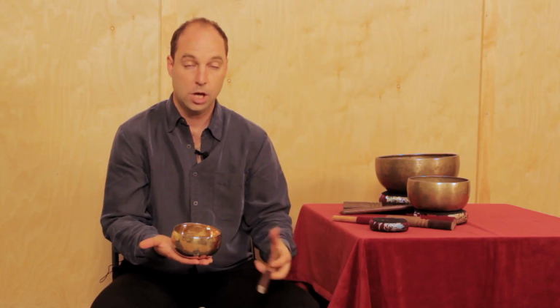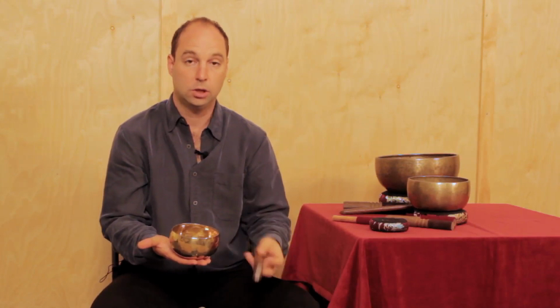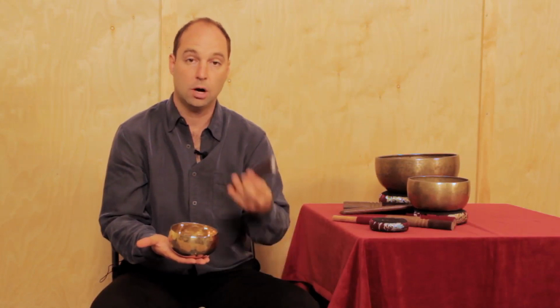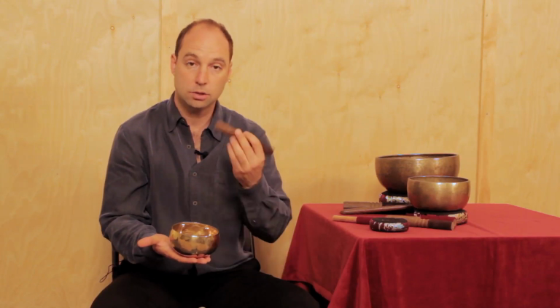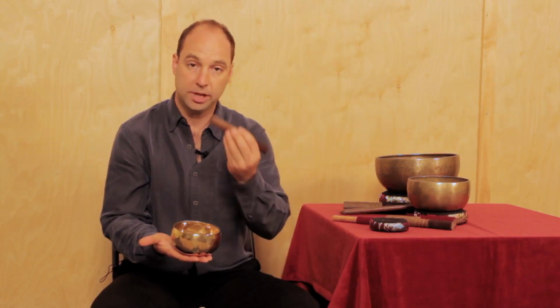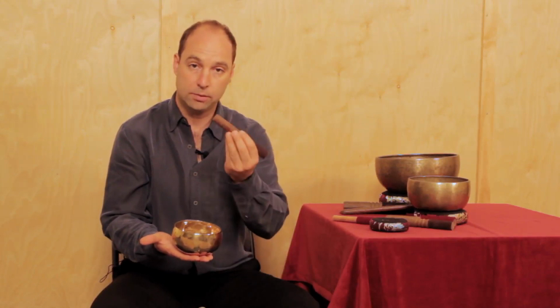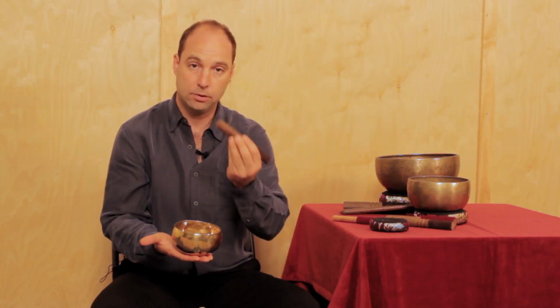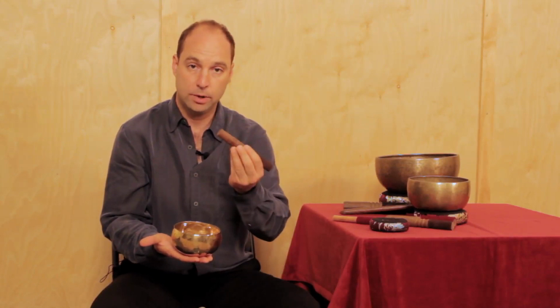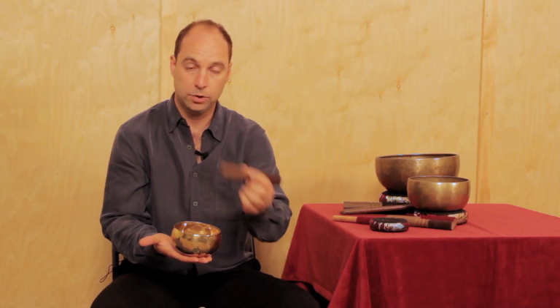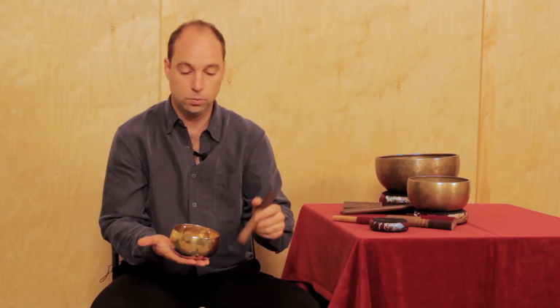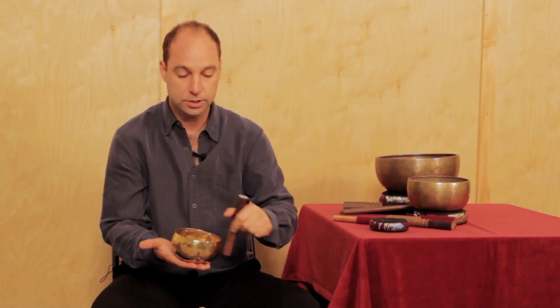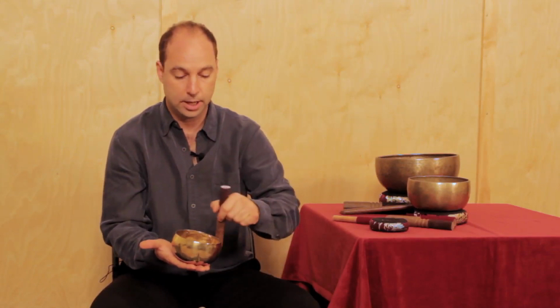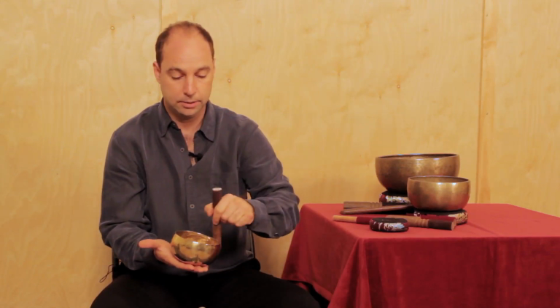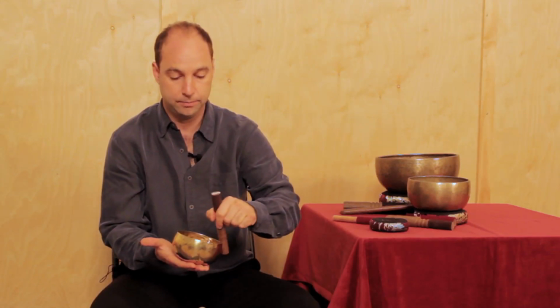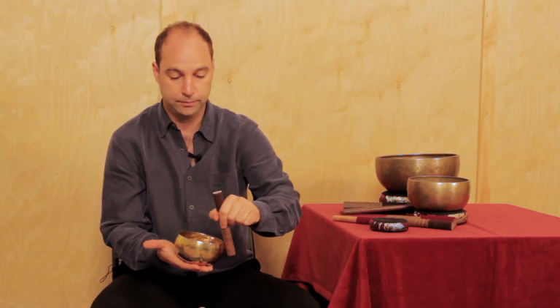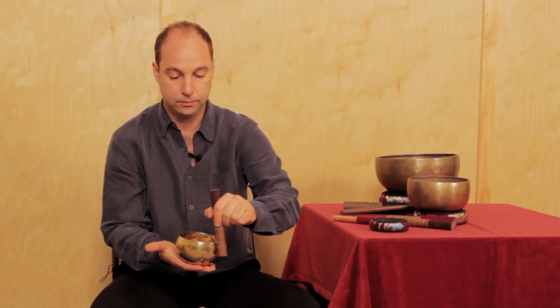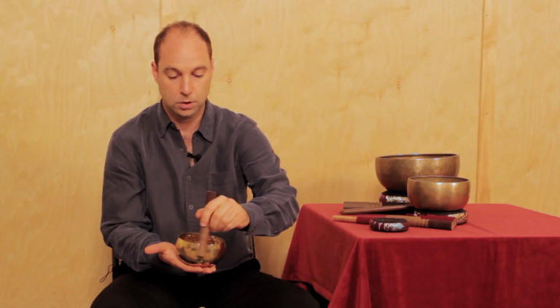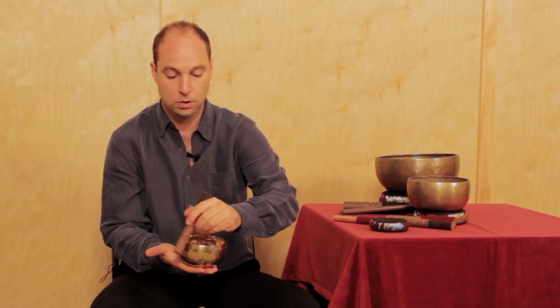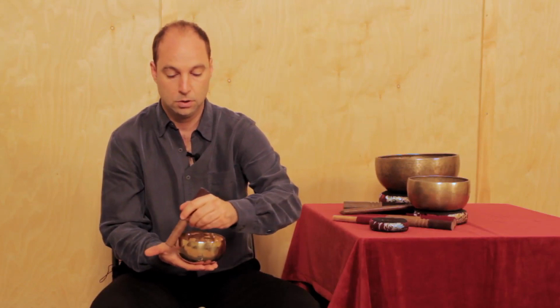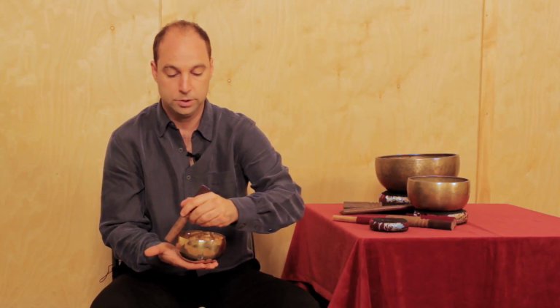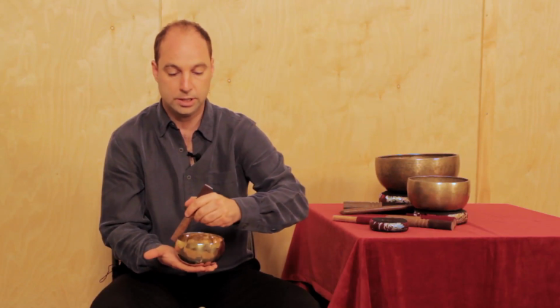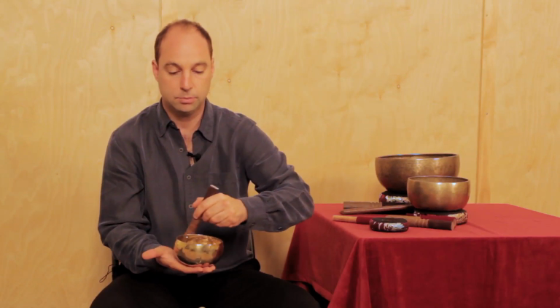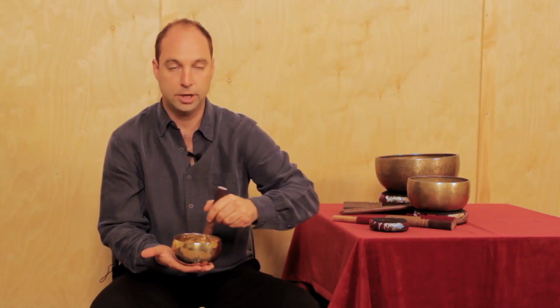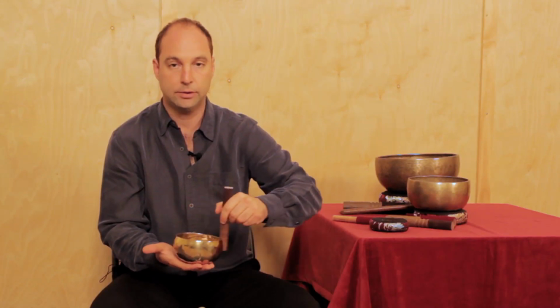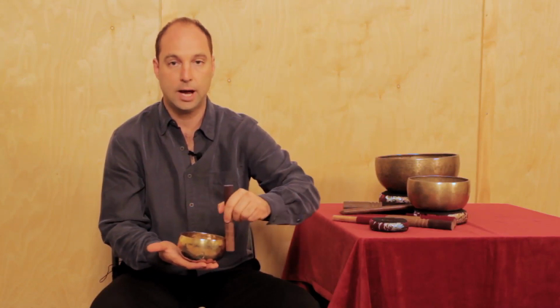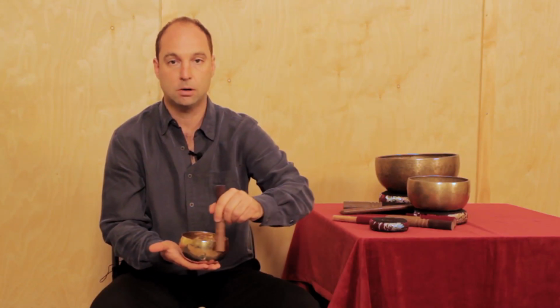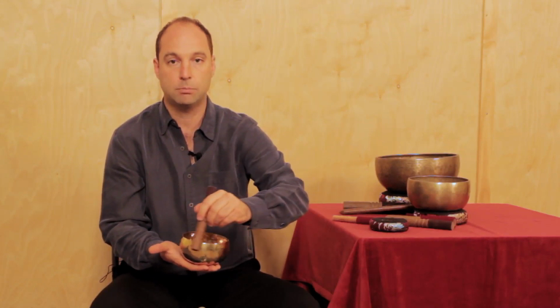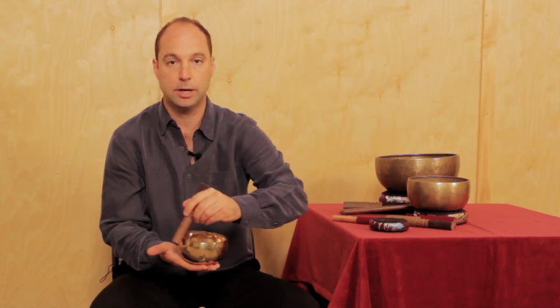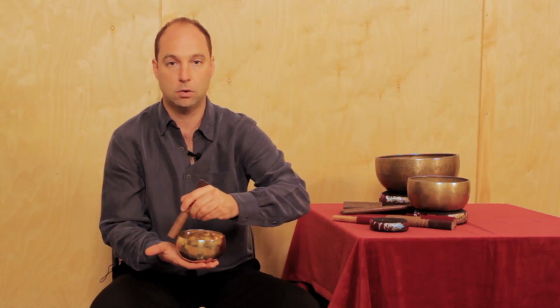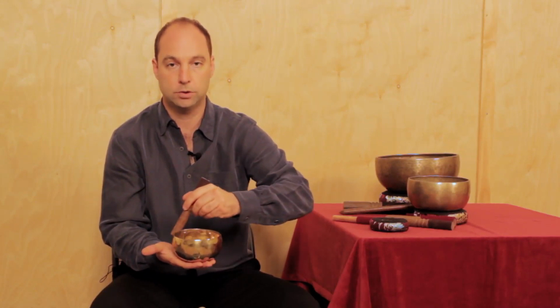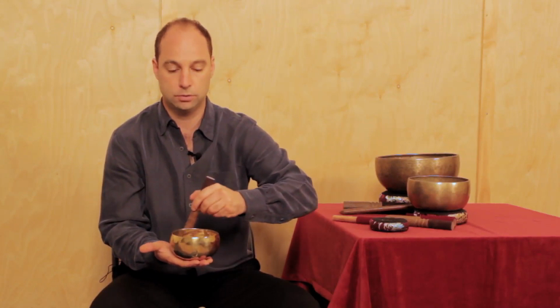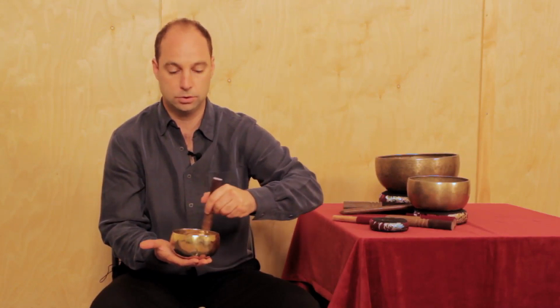You can also play around the rim with the wood side, which tends to bring out the higher harmonic overtones.